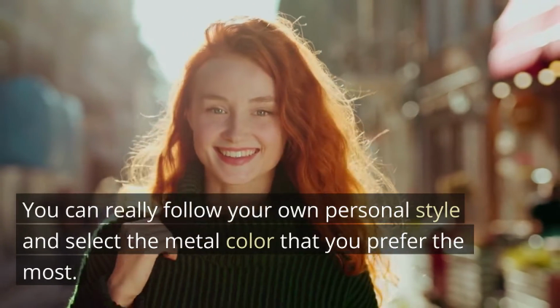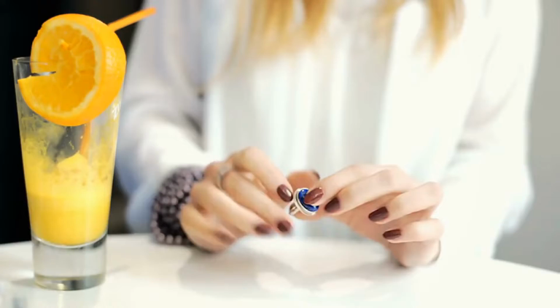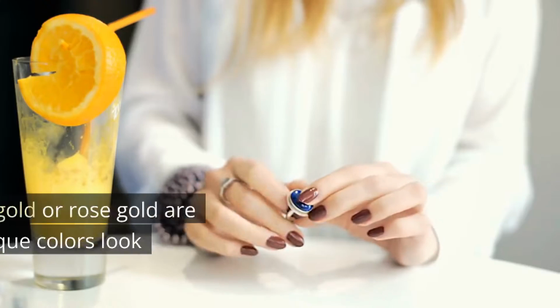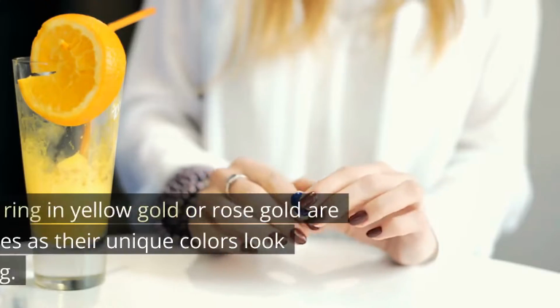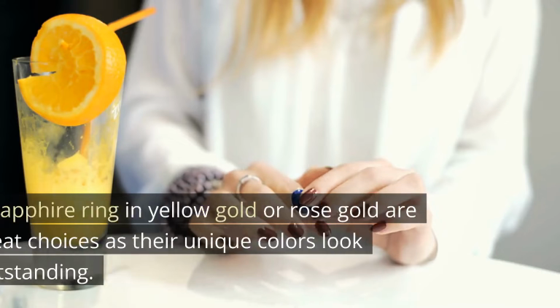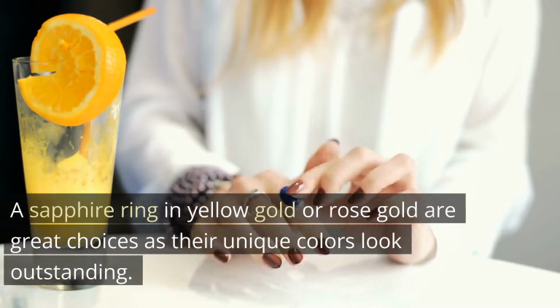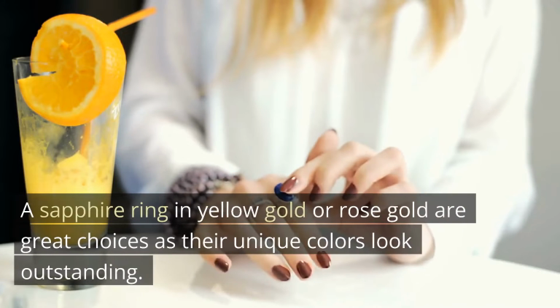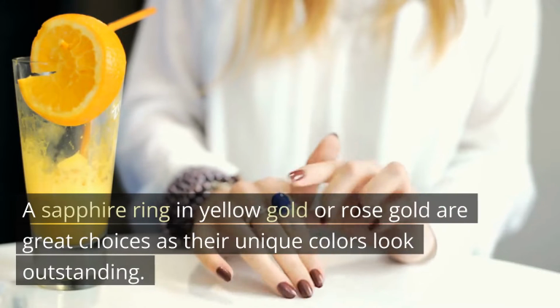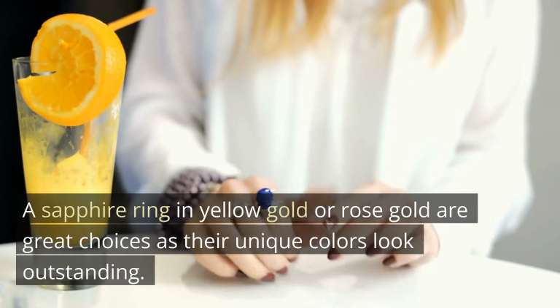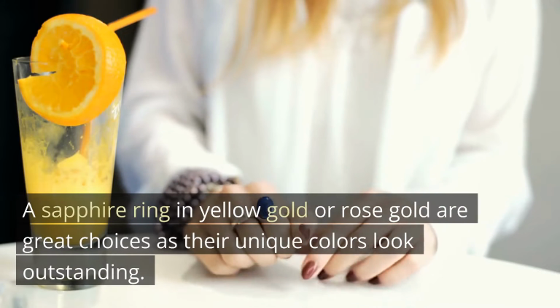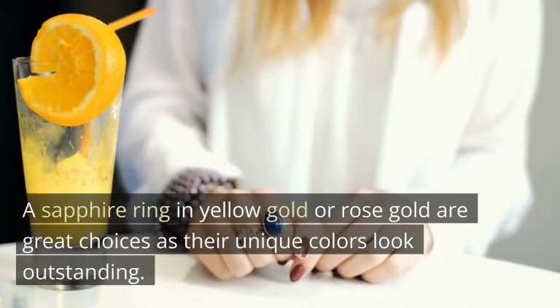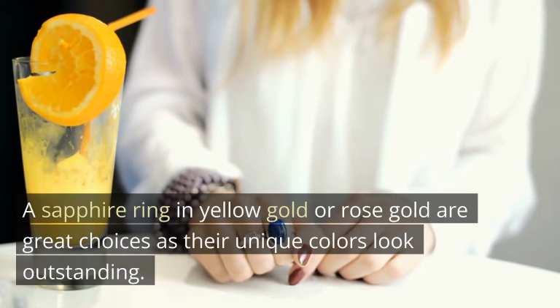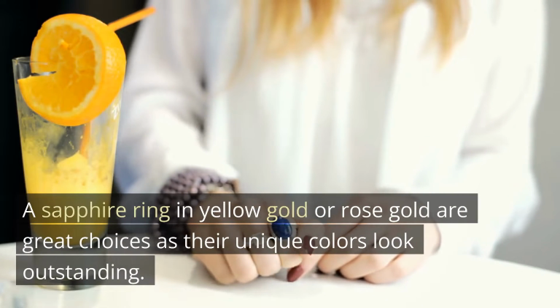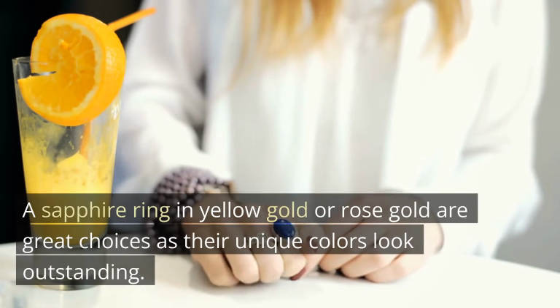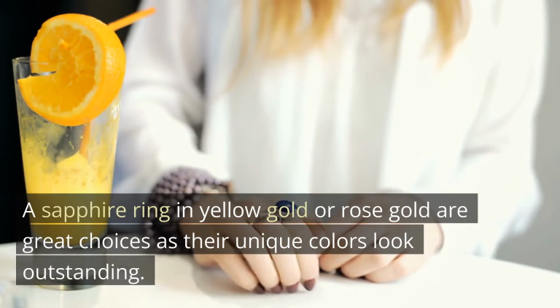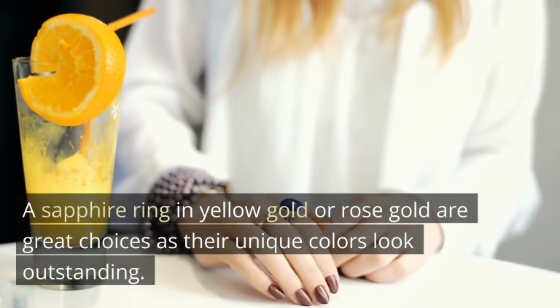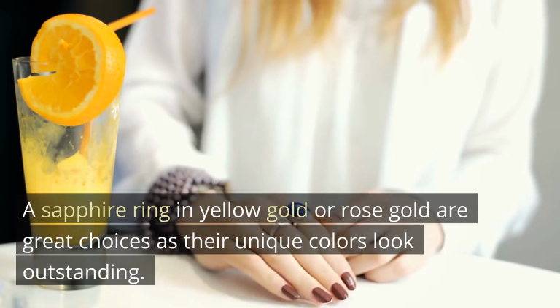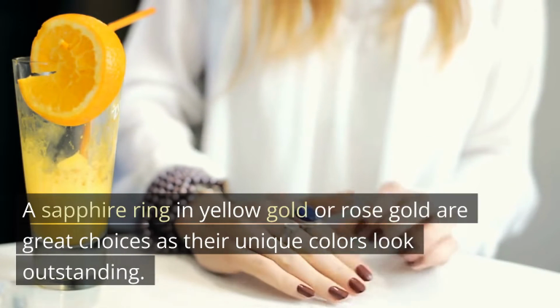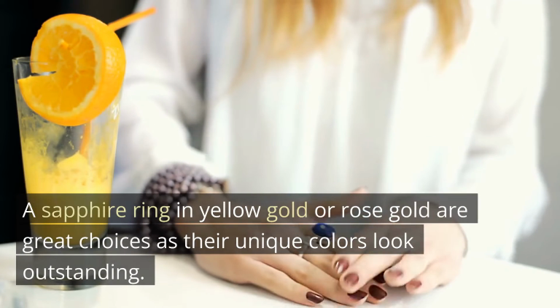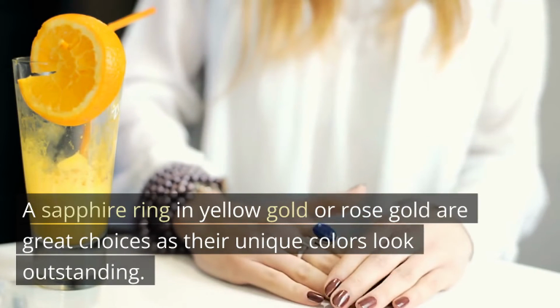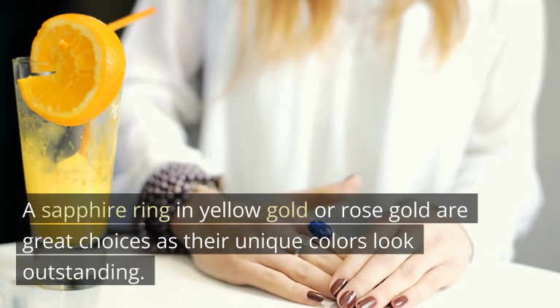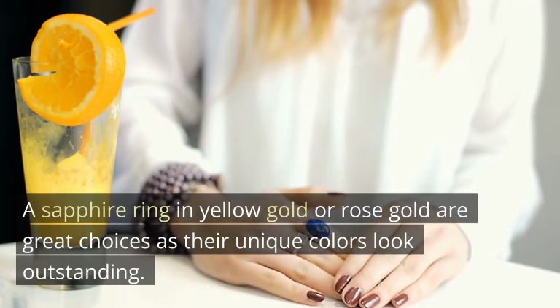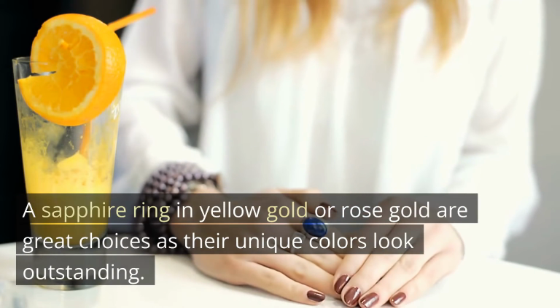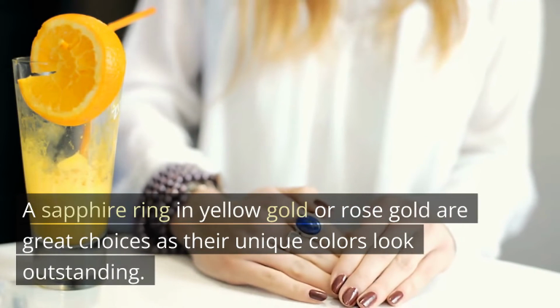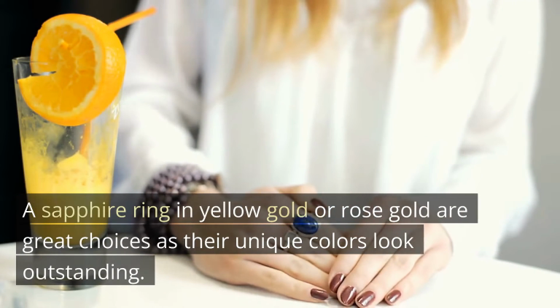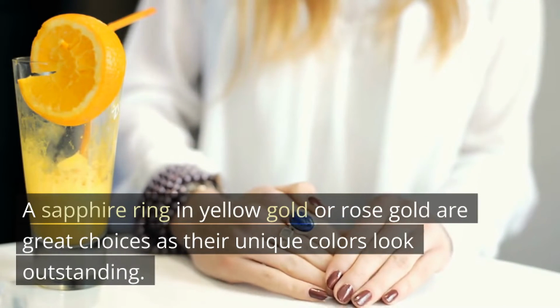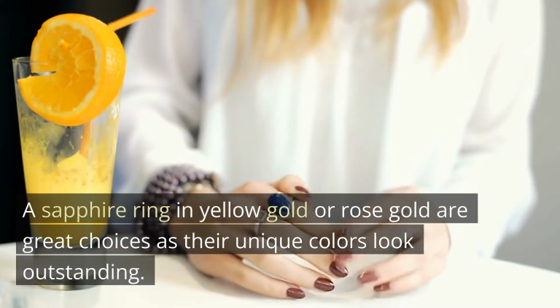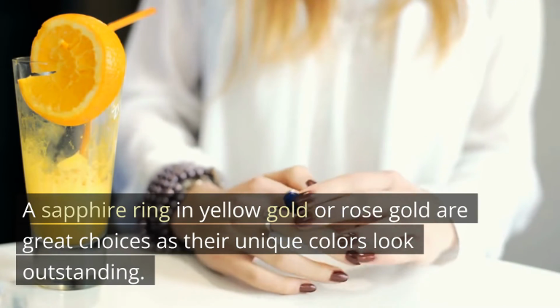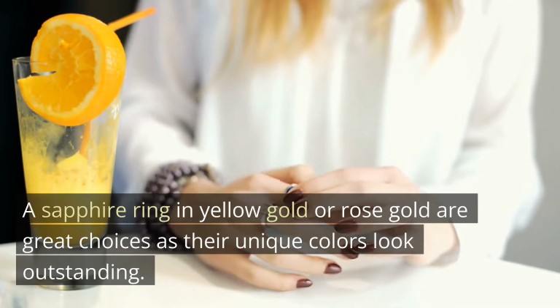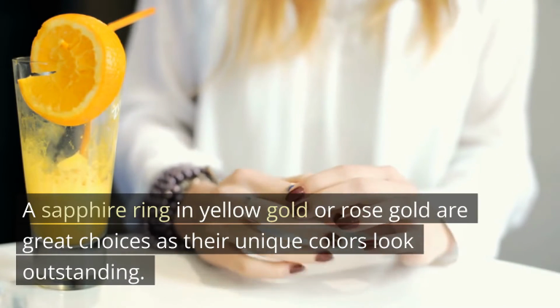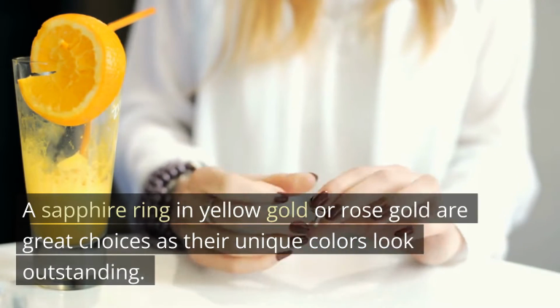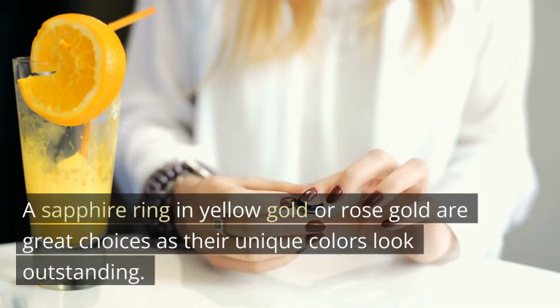A sapphire ring in yellow gold or rose gold are great choices as their unique colors look outstanding.